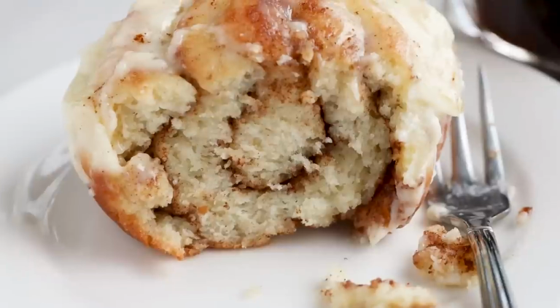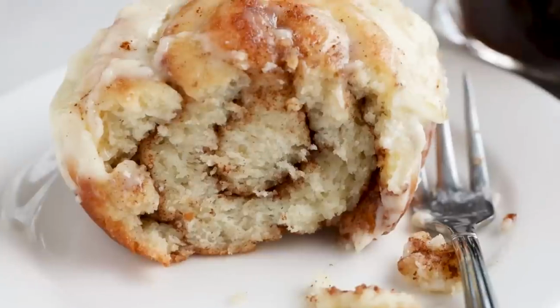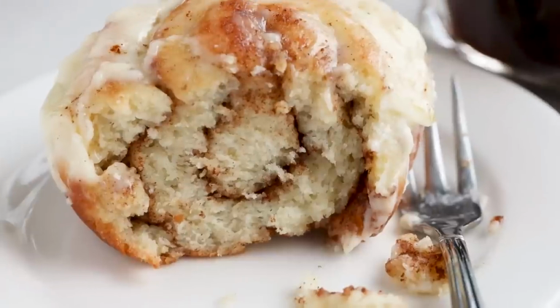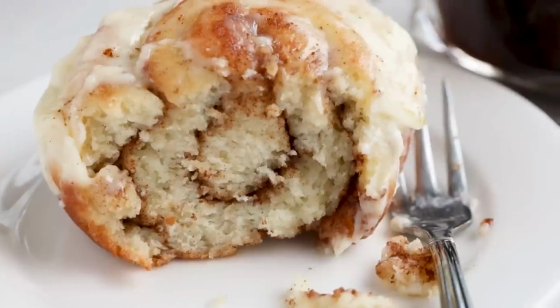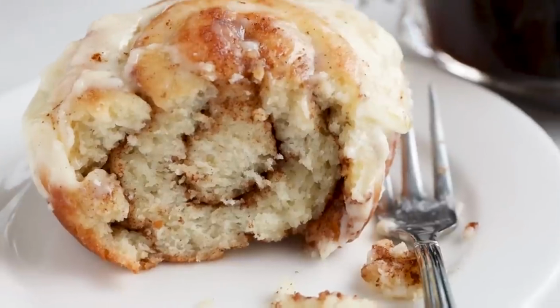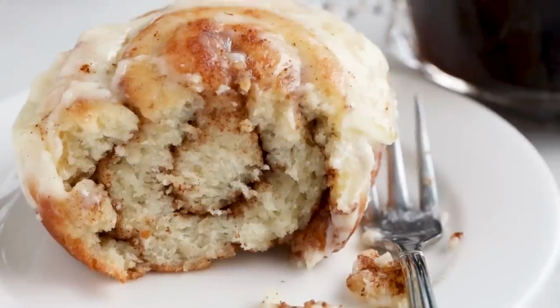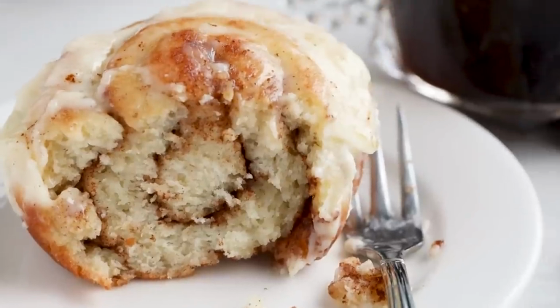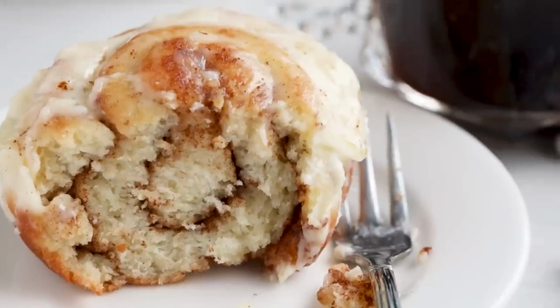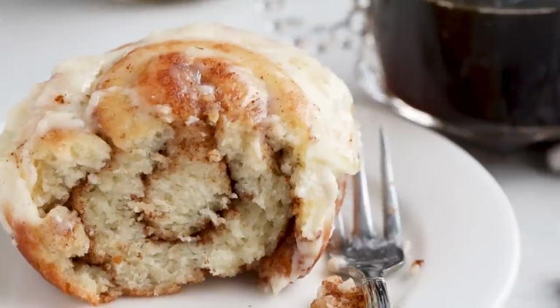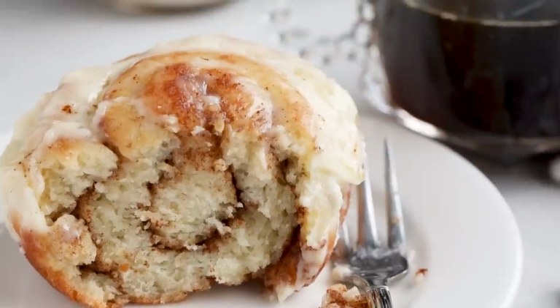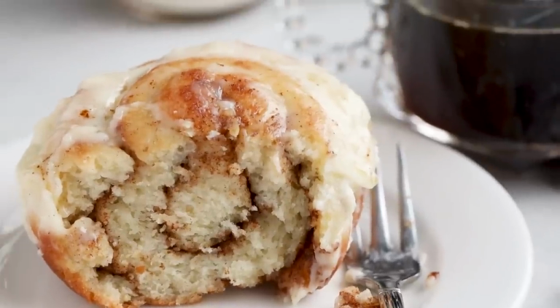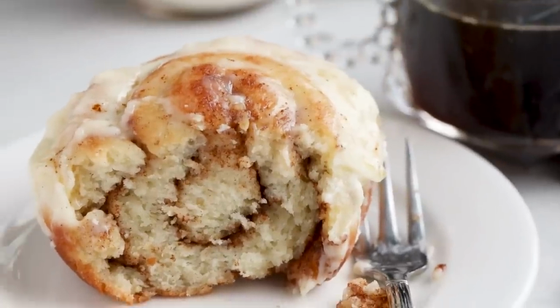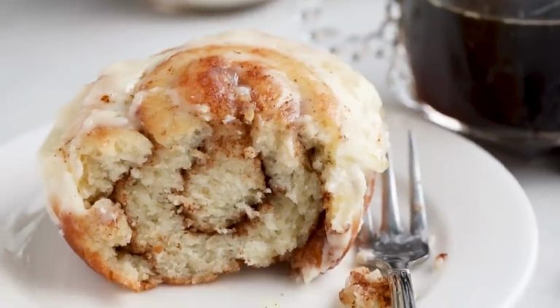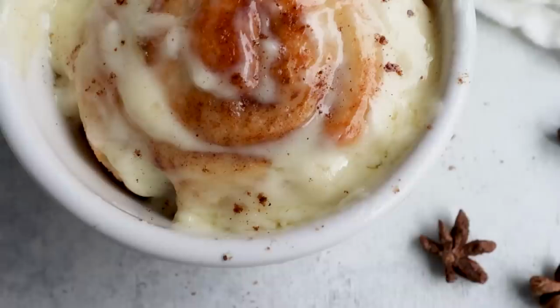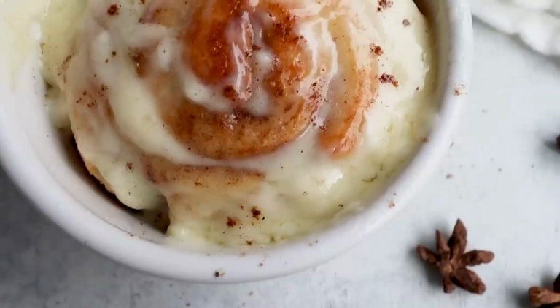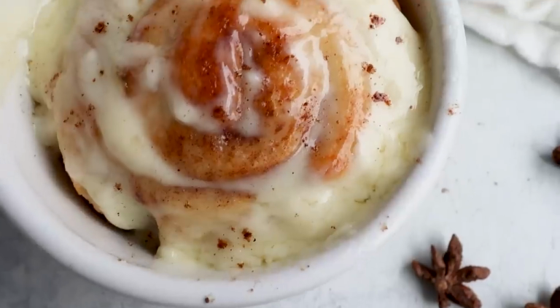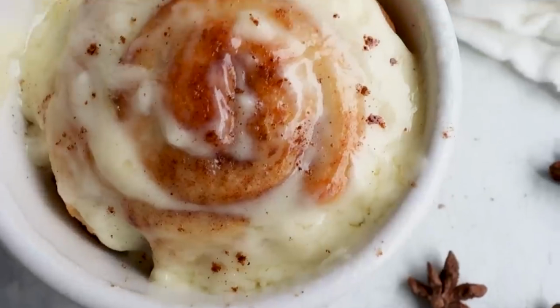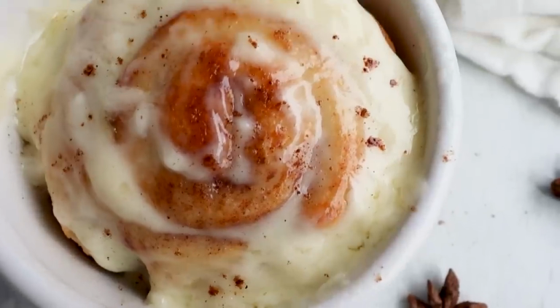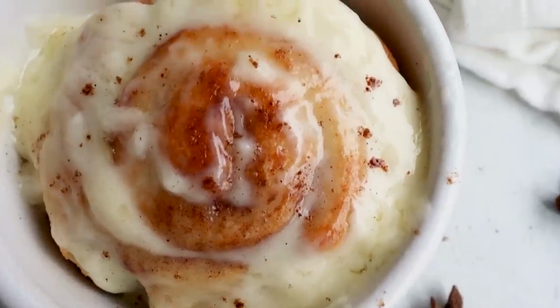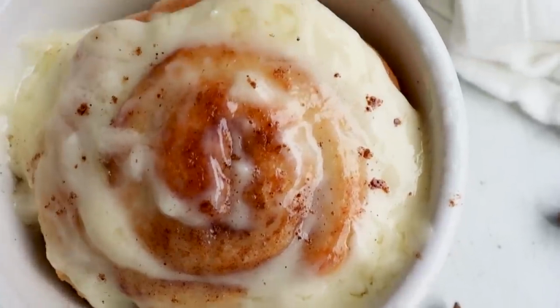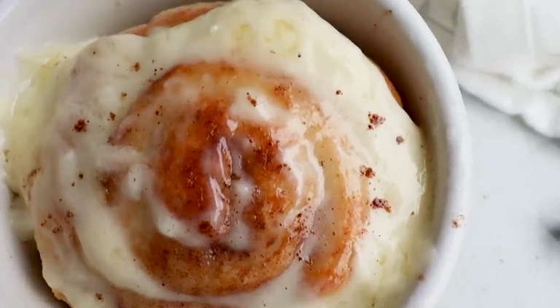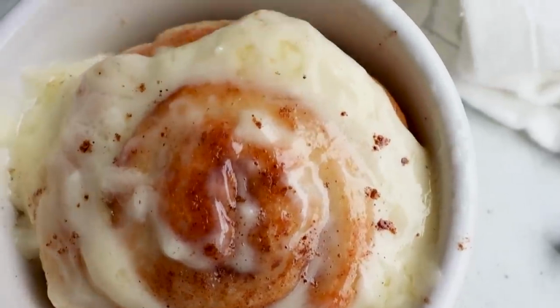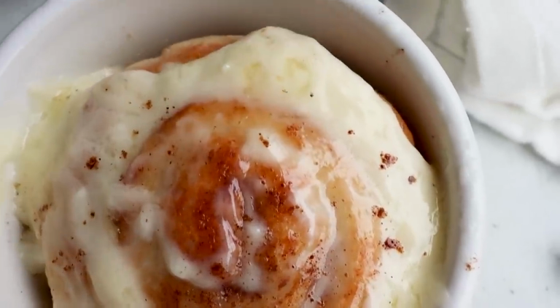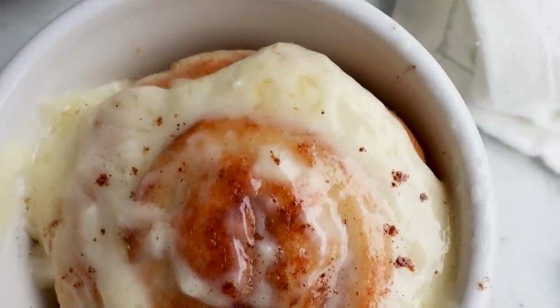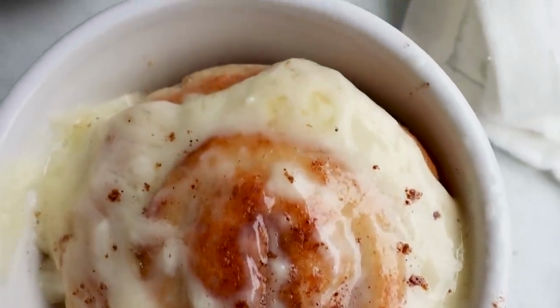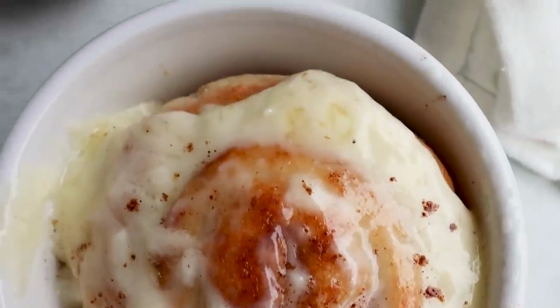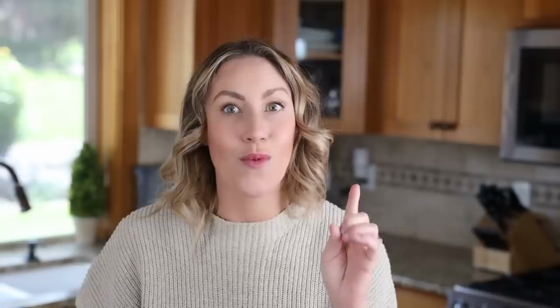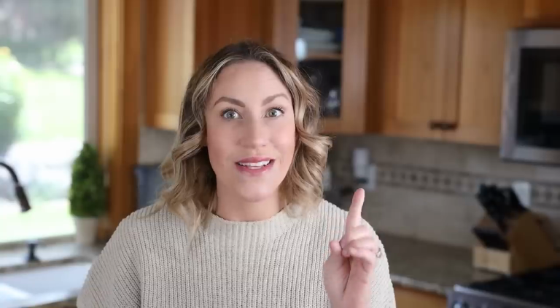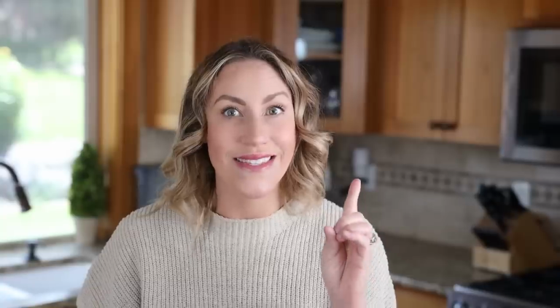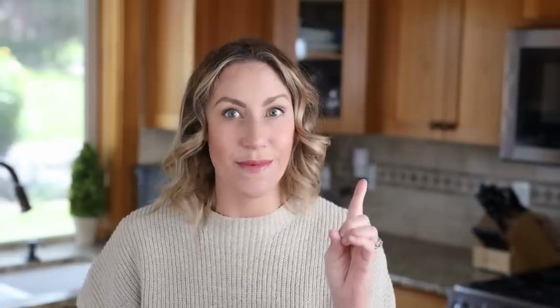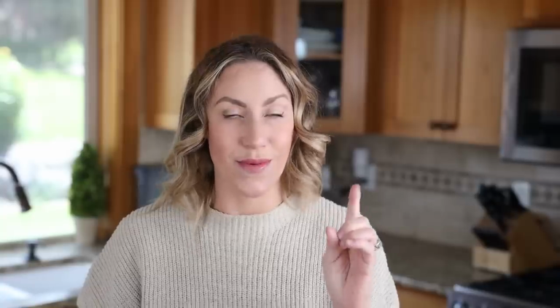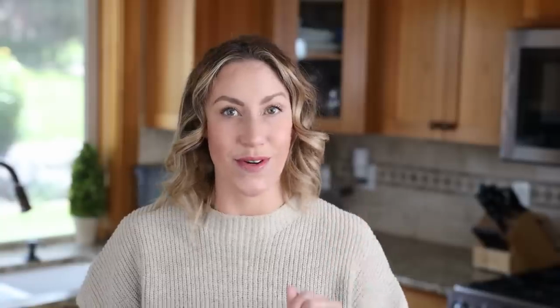When I want to satisfy my craving for a cinnamon roll and stay low carb, I just make one cinnamon roll.